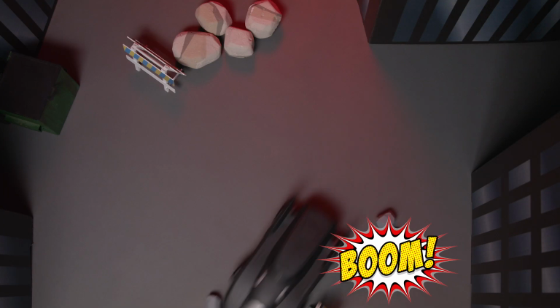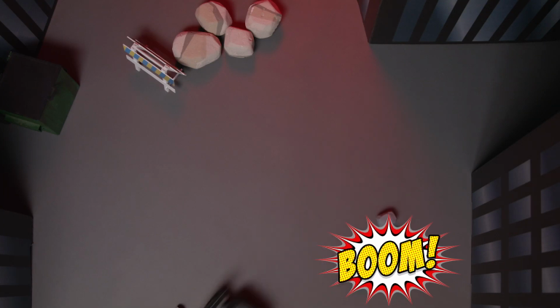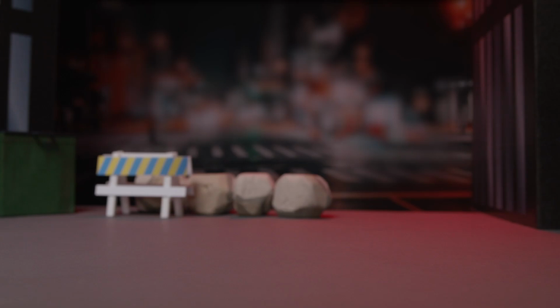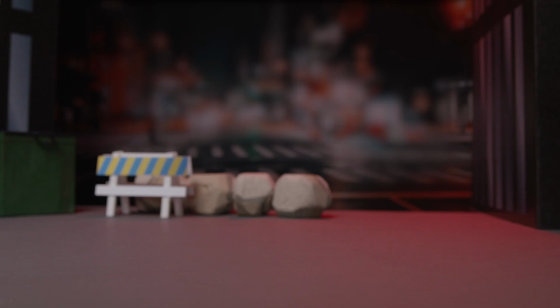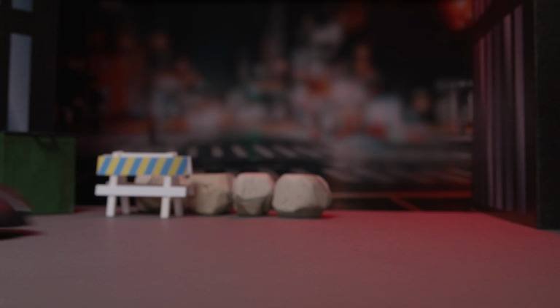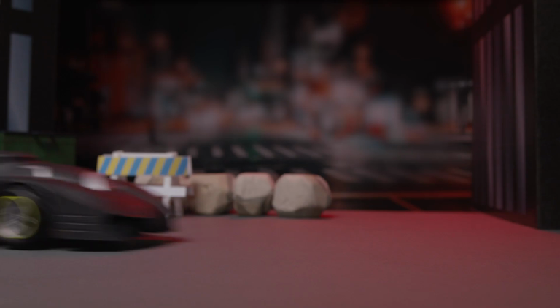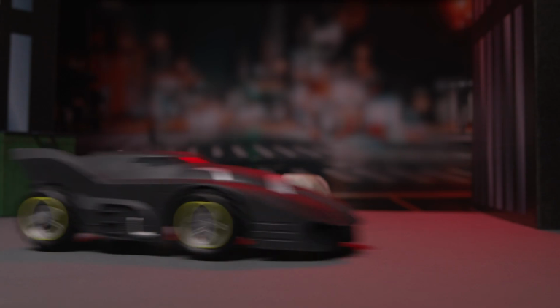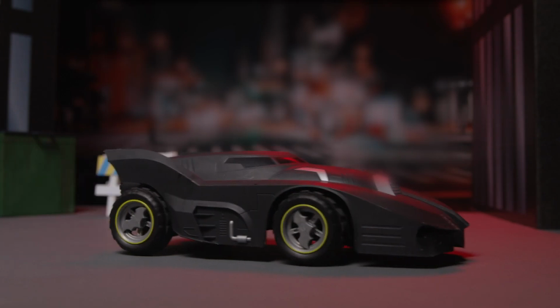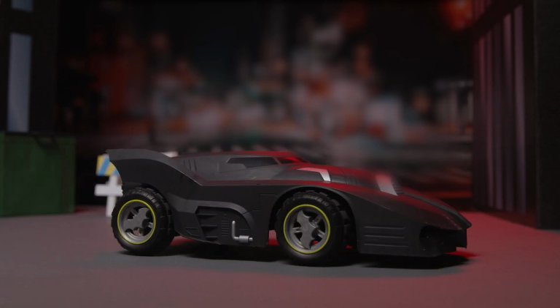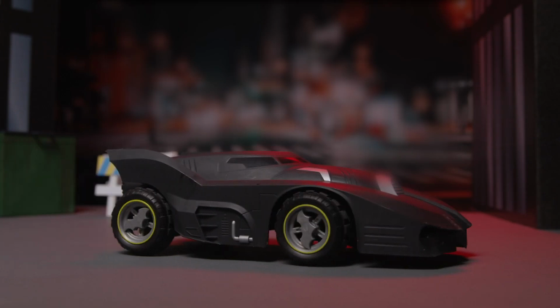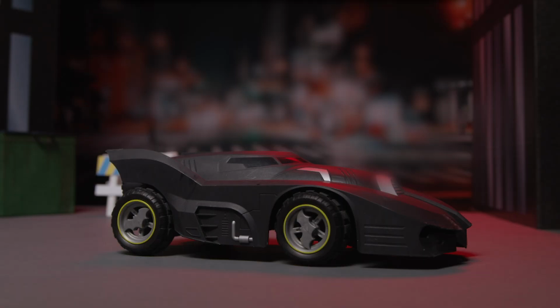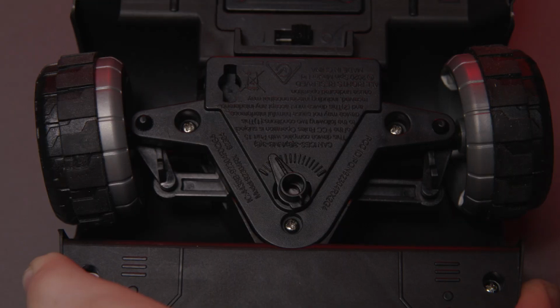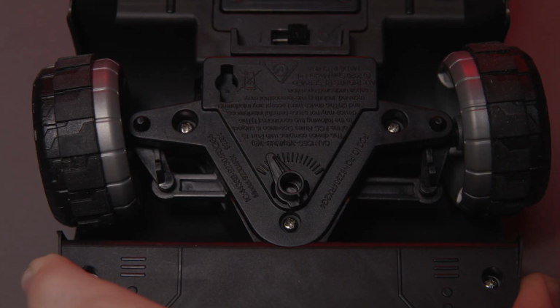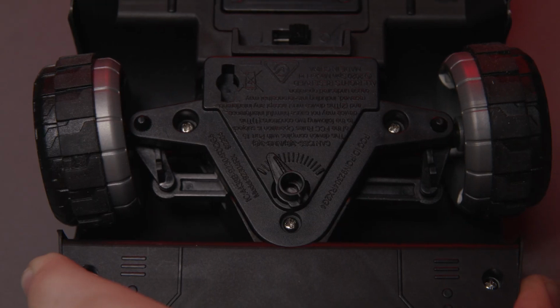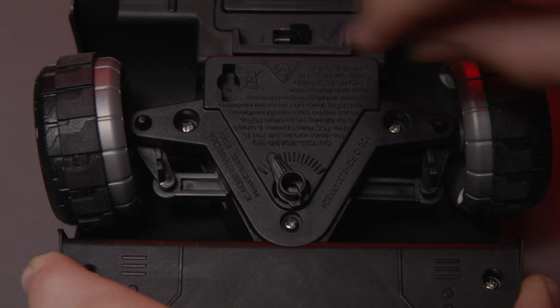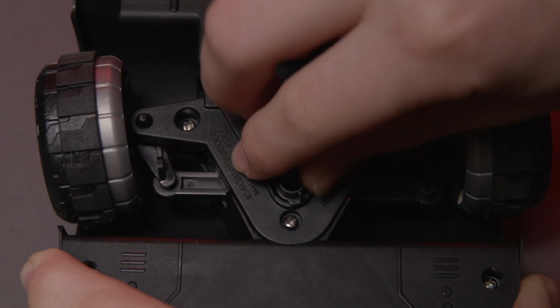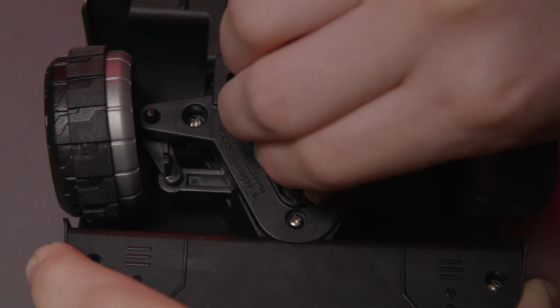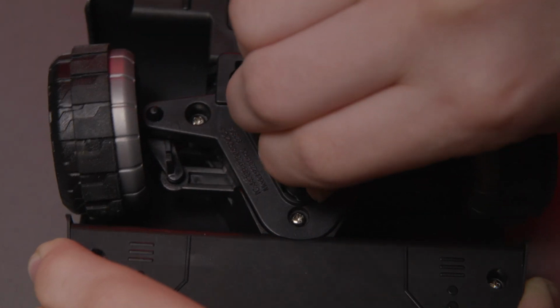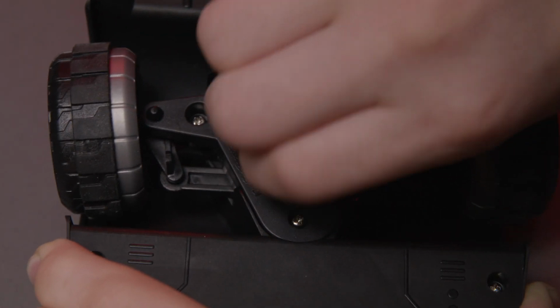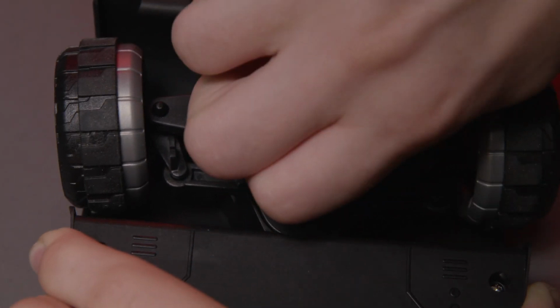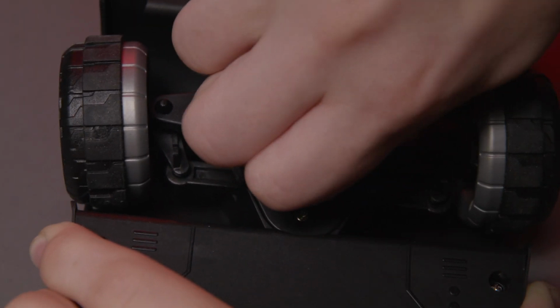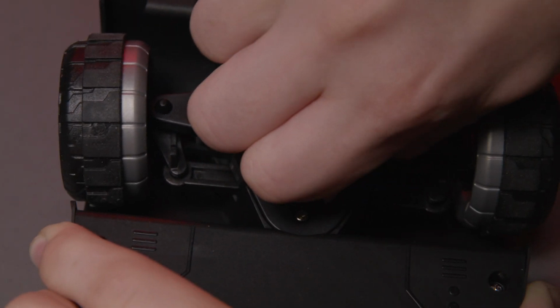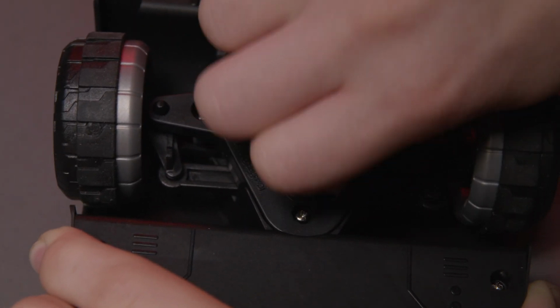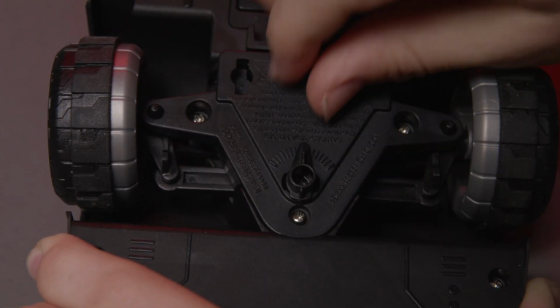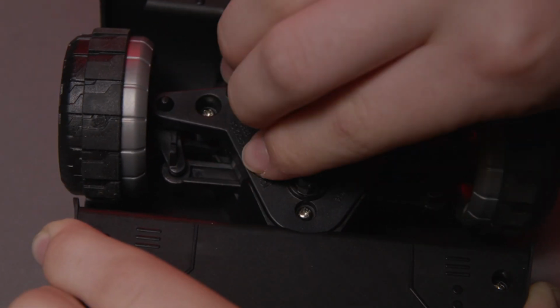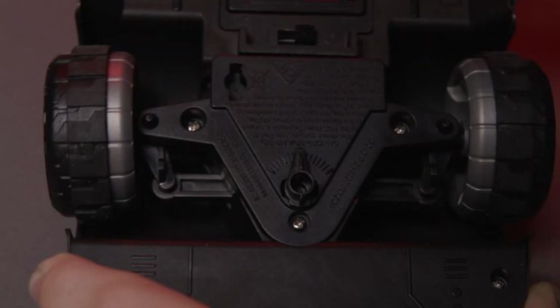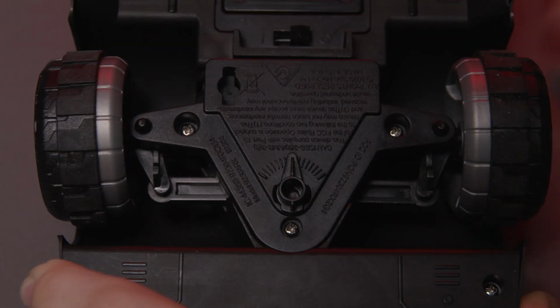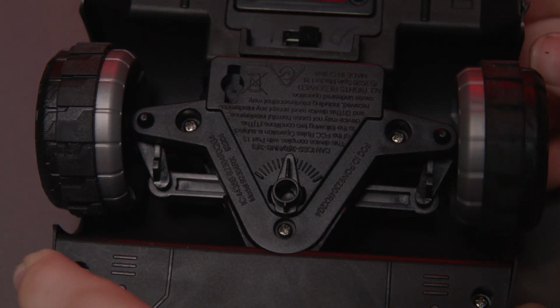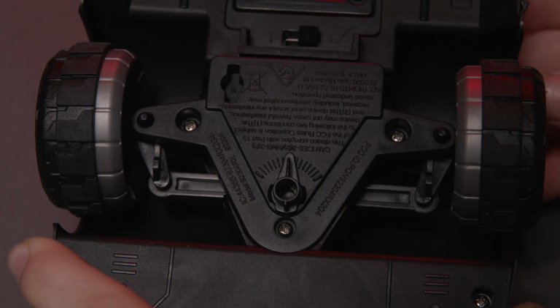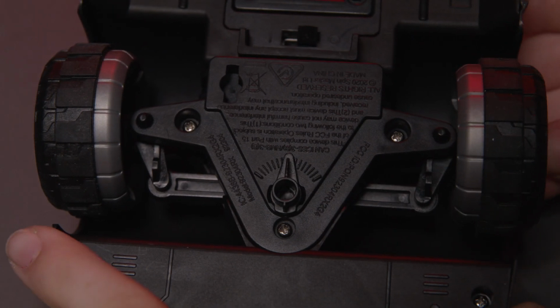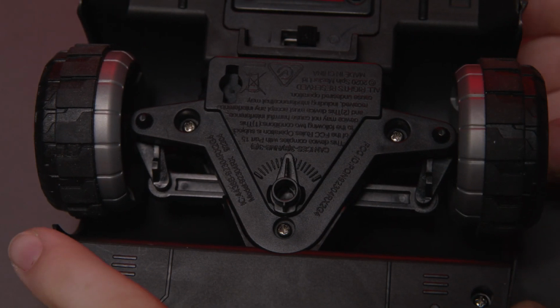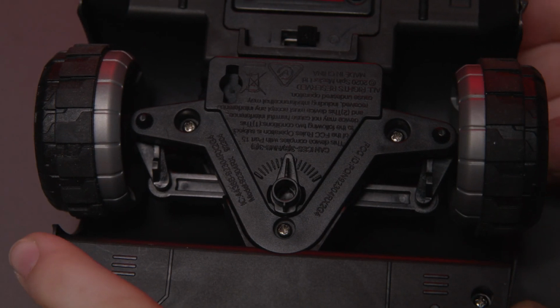To correct the Batmobile's alignment, use the dial at the bottom of the vehicle. Adjust until the alignment is correct.